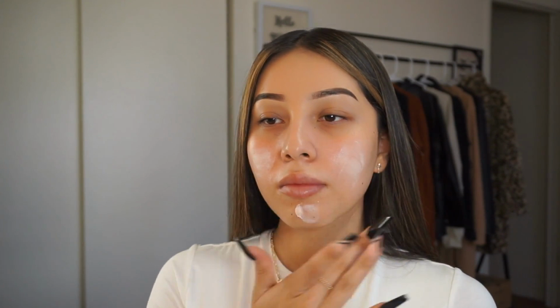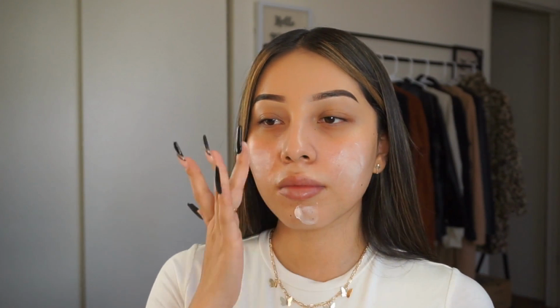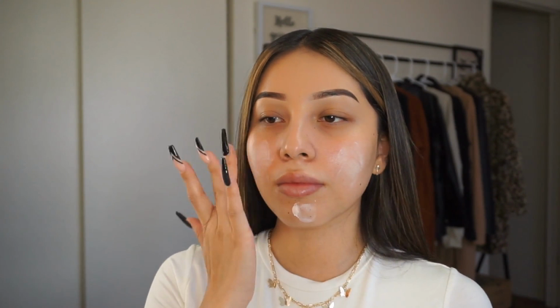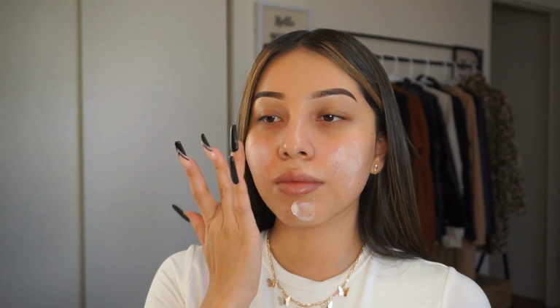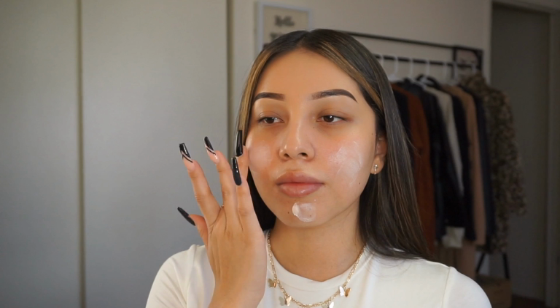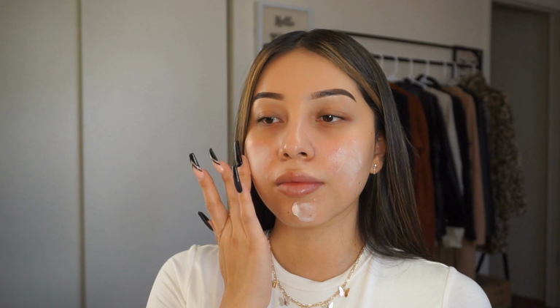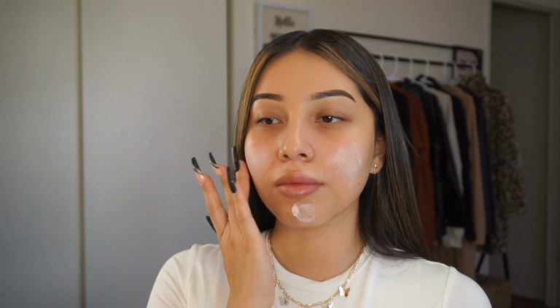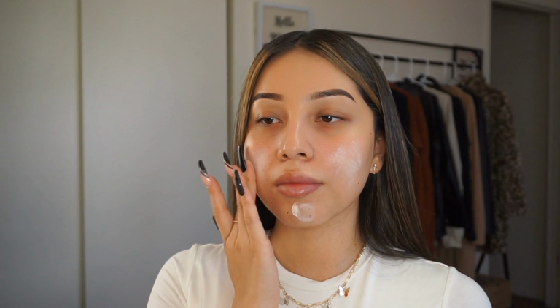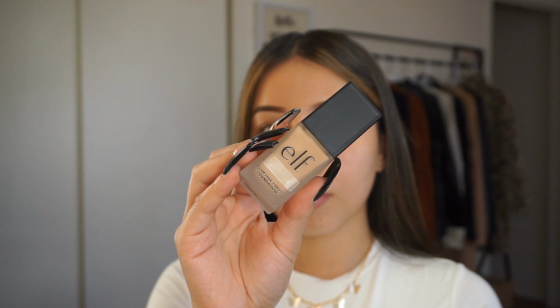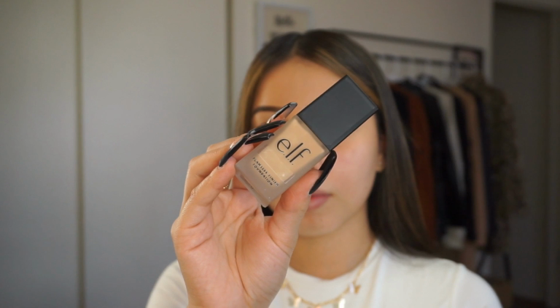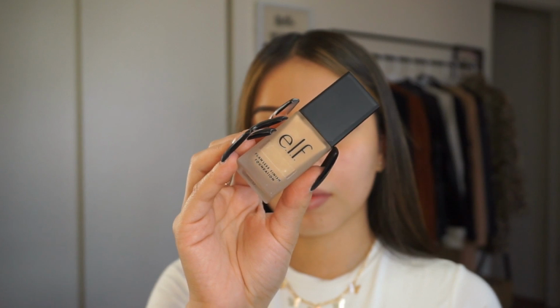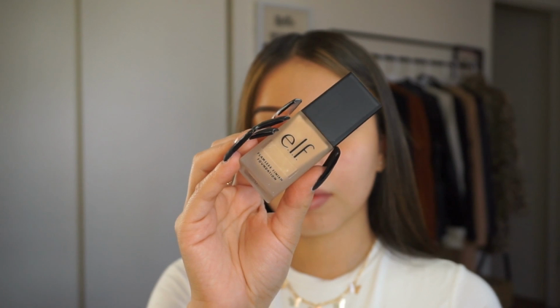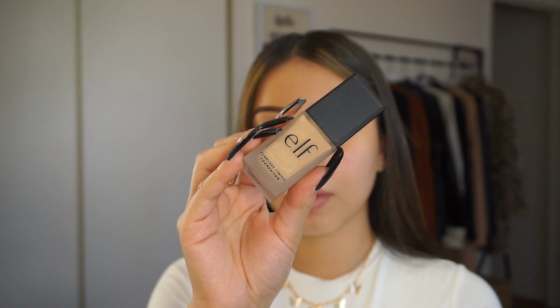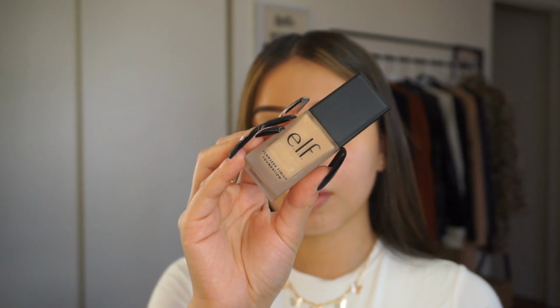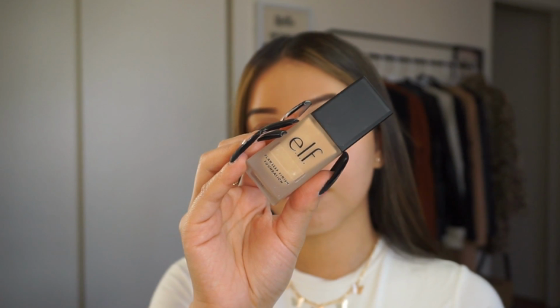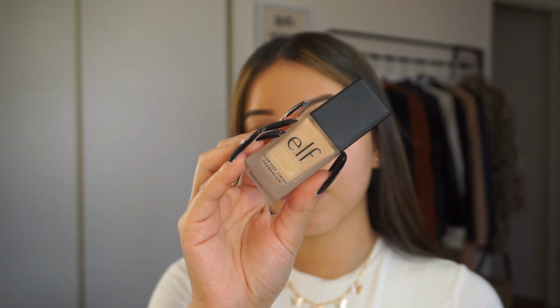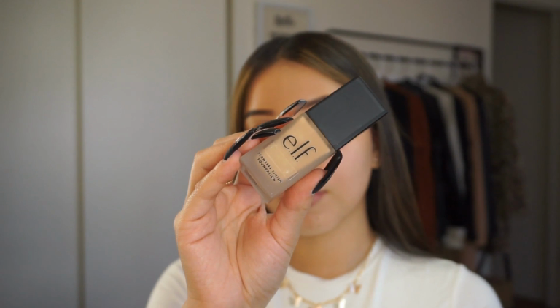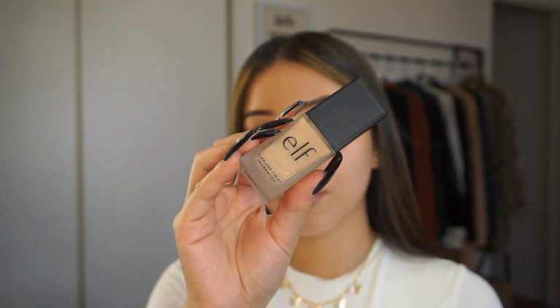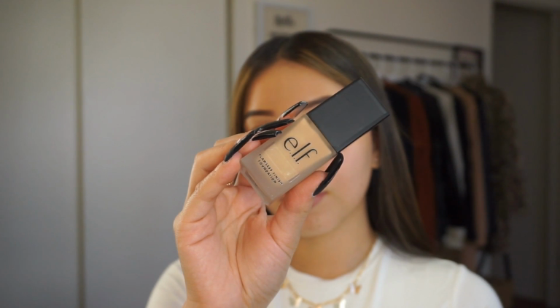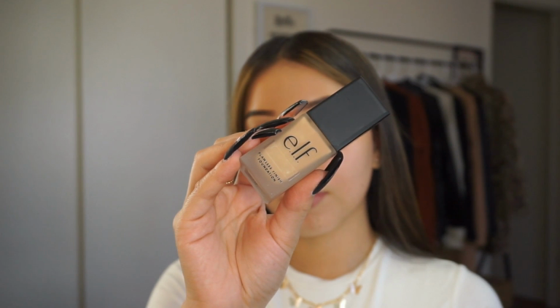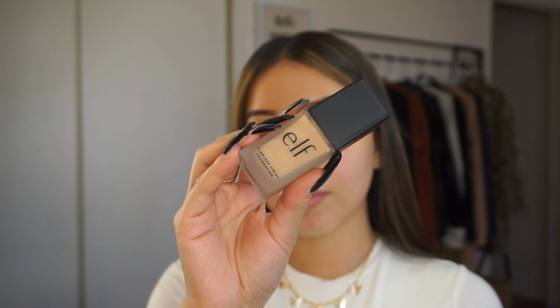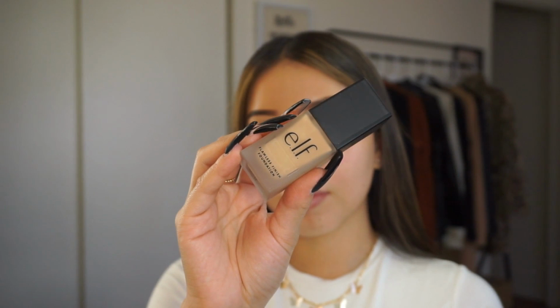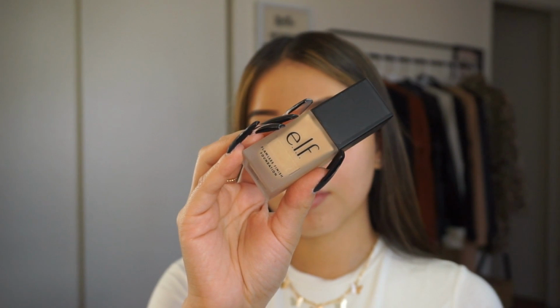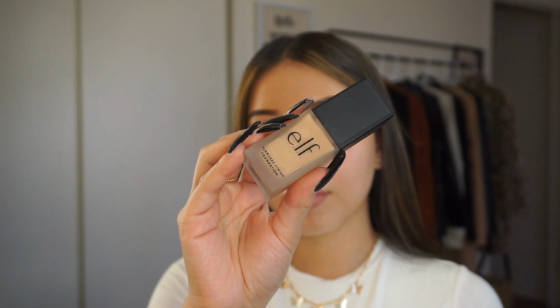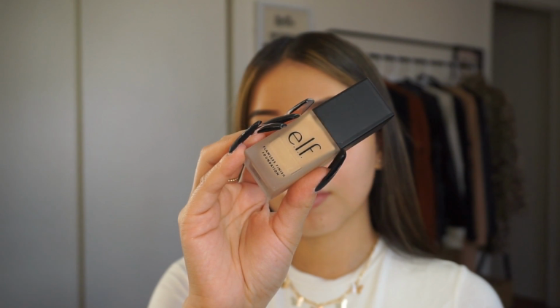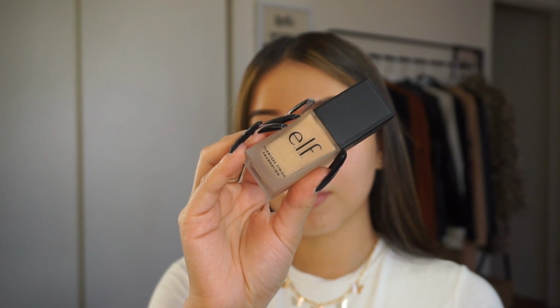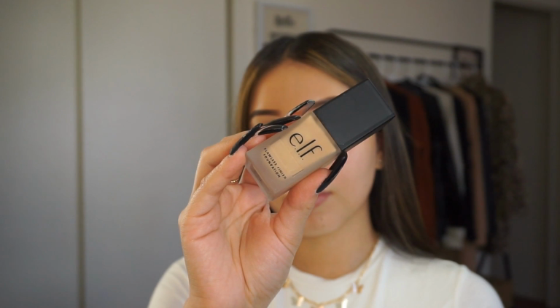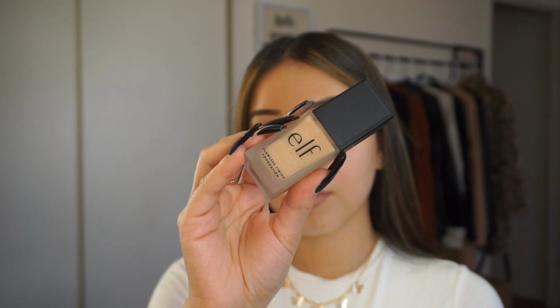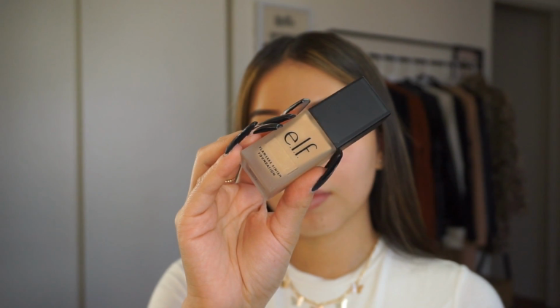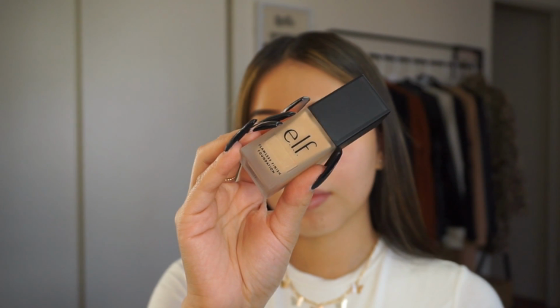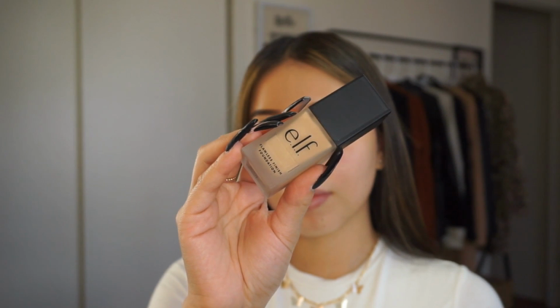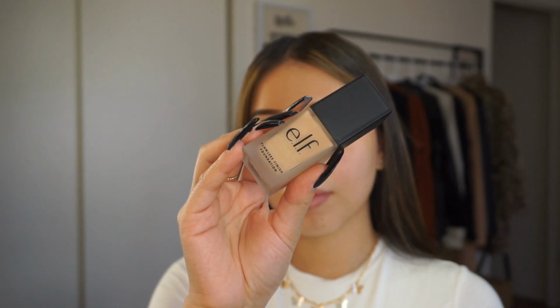For primer, I'm going to be using the Putty Primer by ELF Cosmetics and I'm just going to prime my face to get ready for foundation.